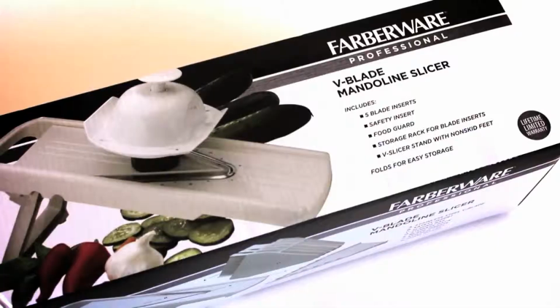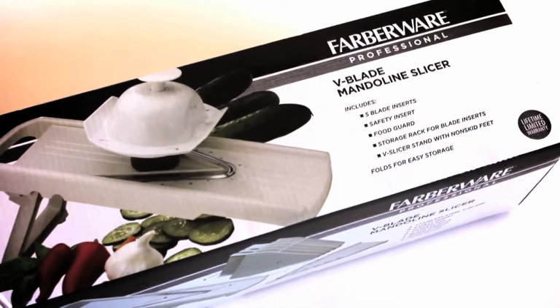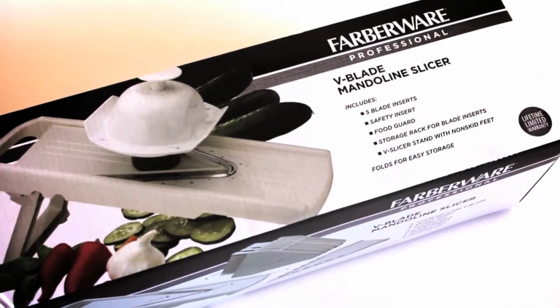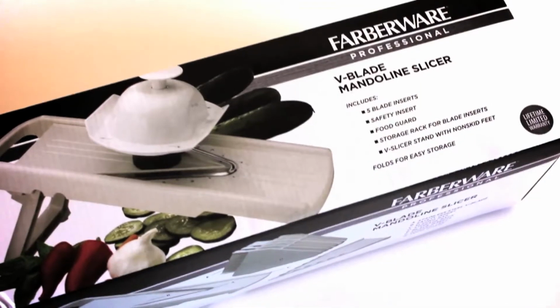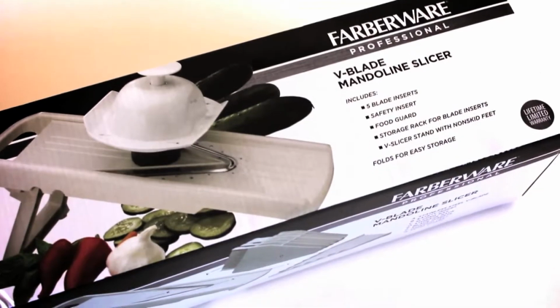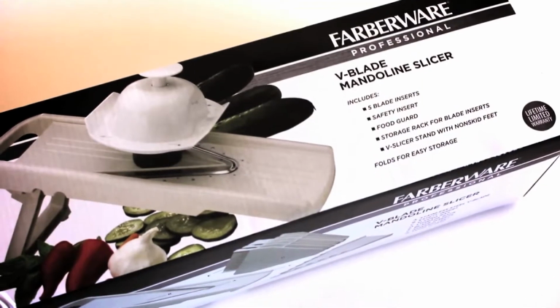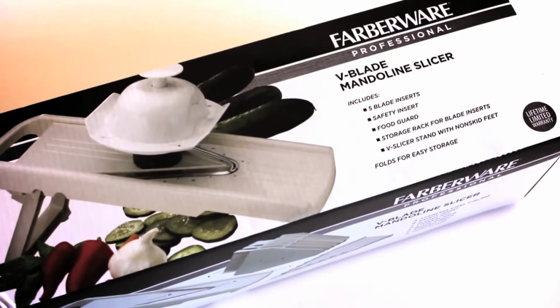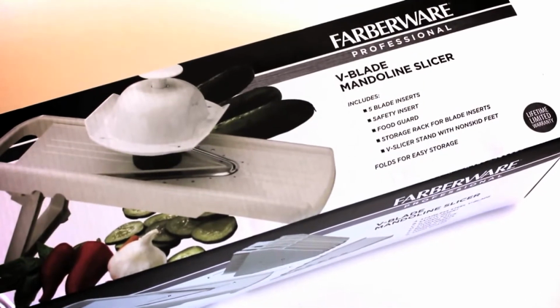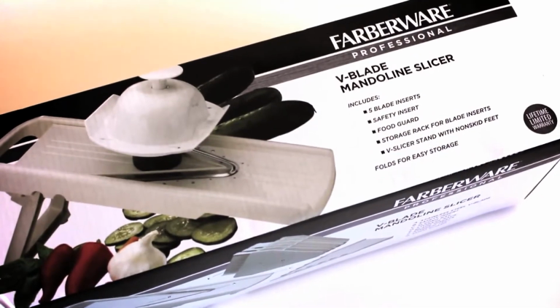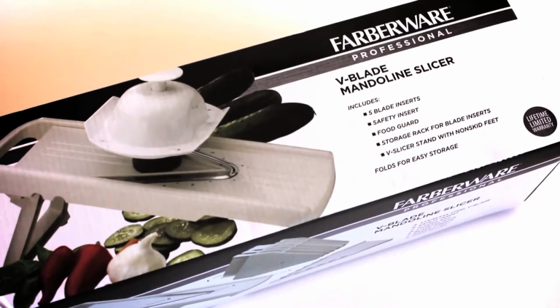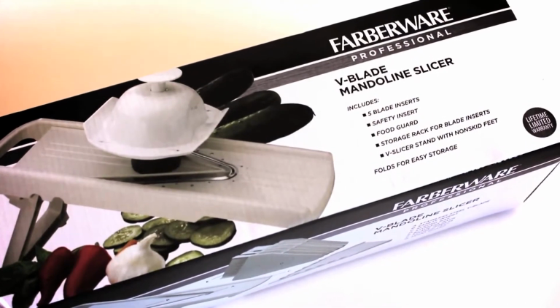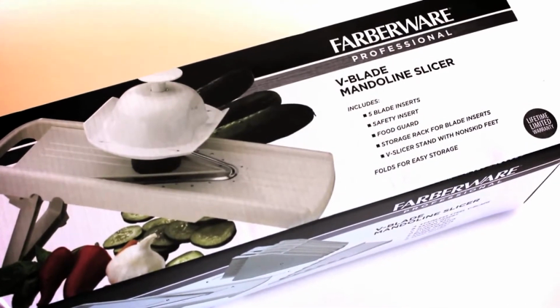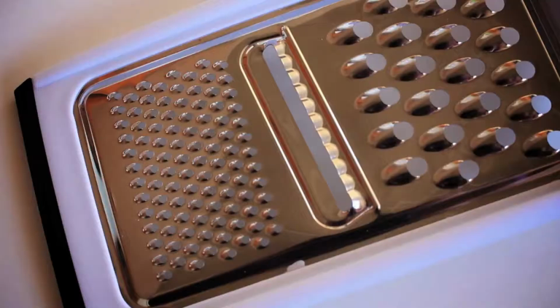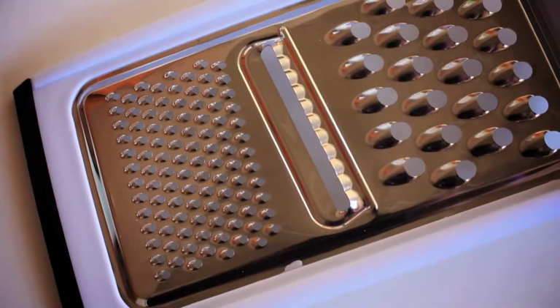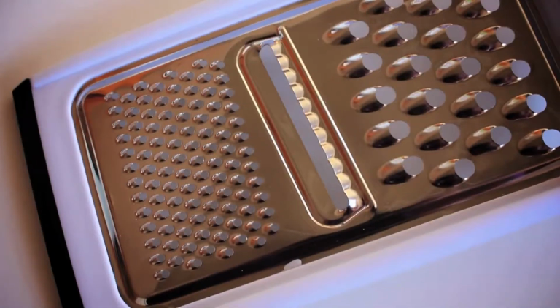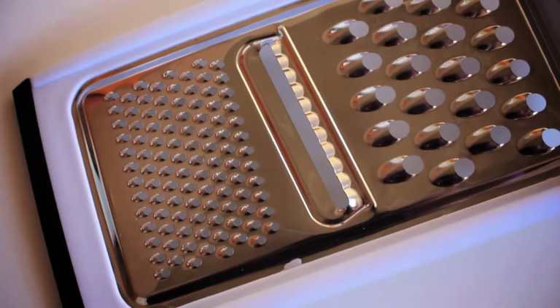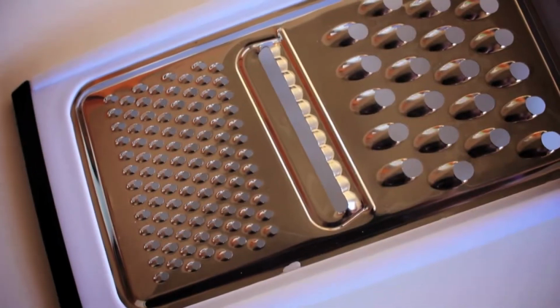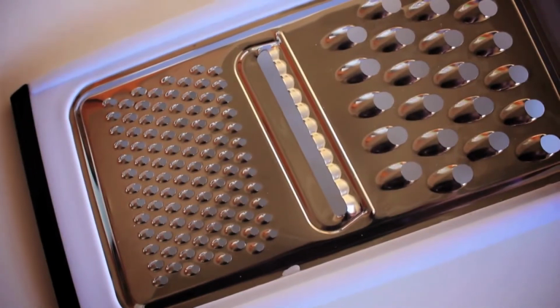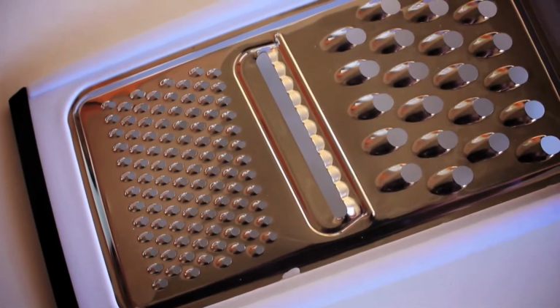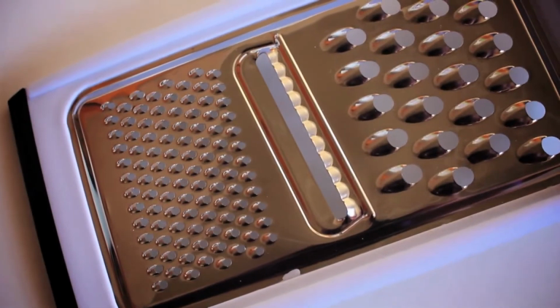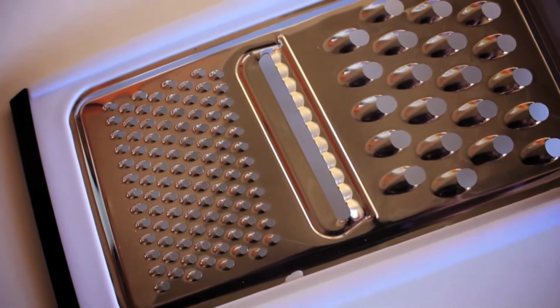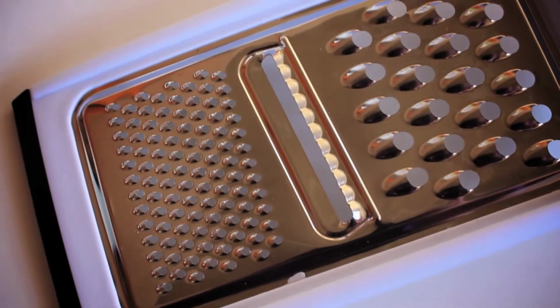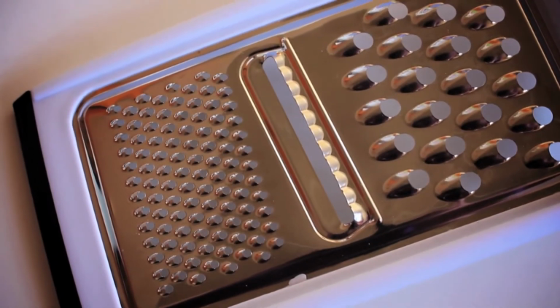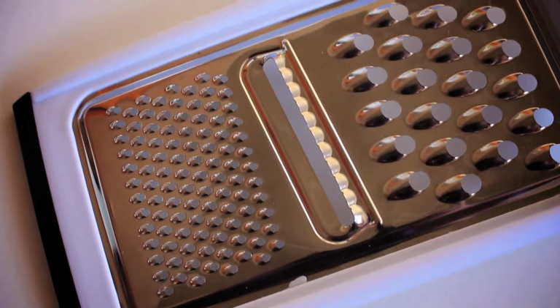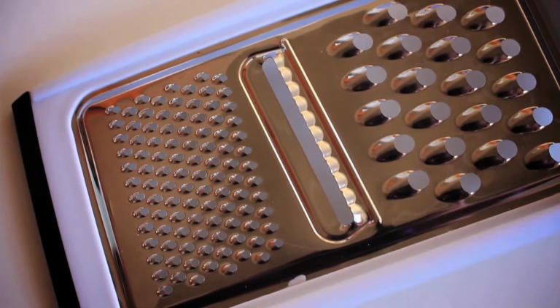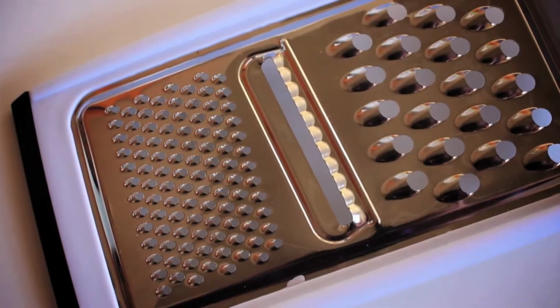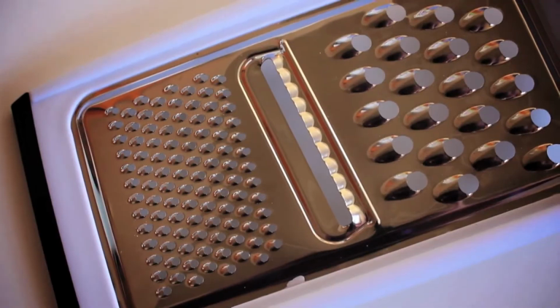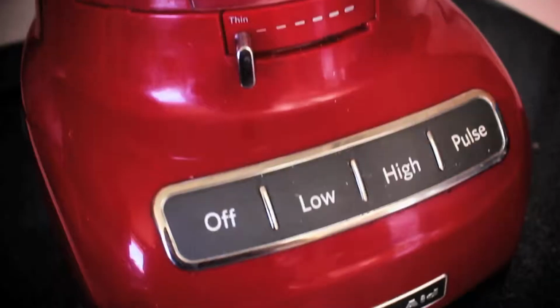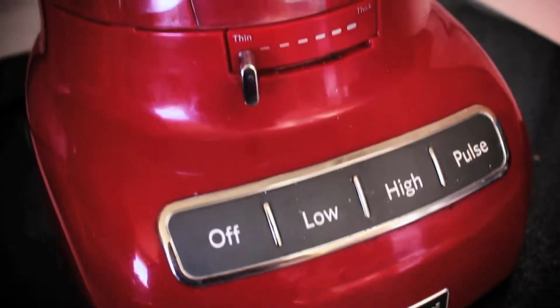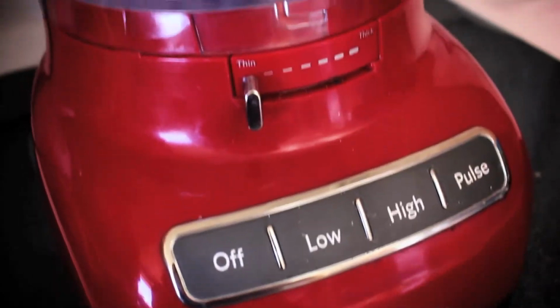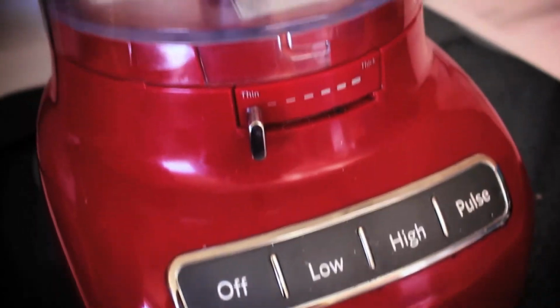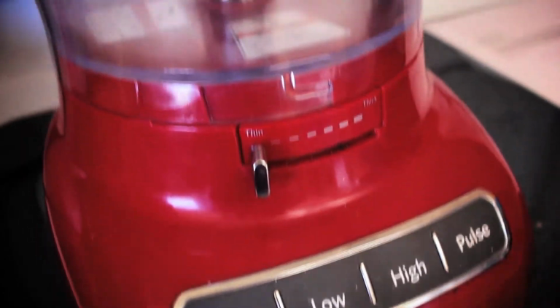You can use a mandolin slicer, a handheld slicer, or for a thicker chip you can use your food processor.